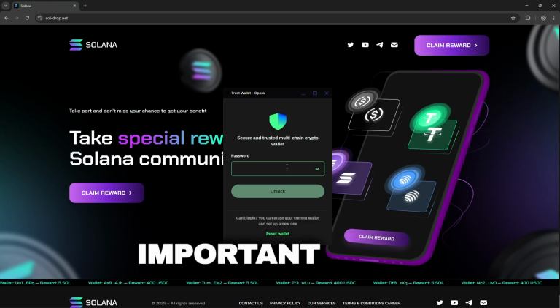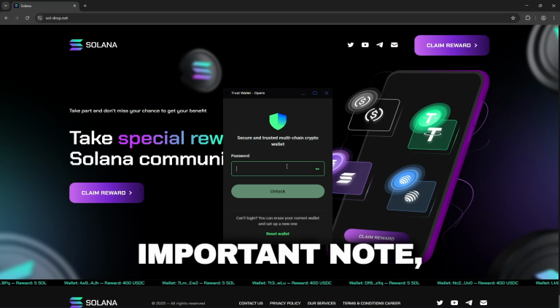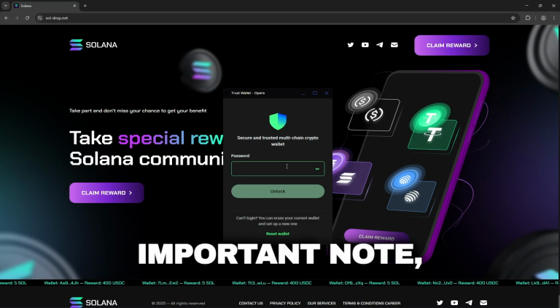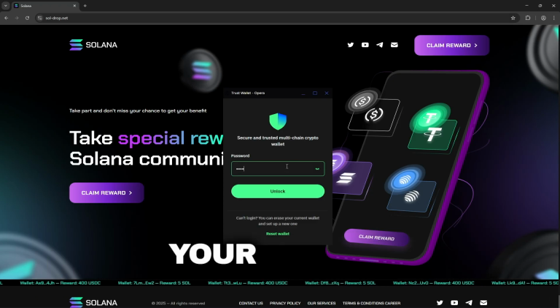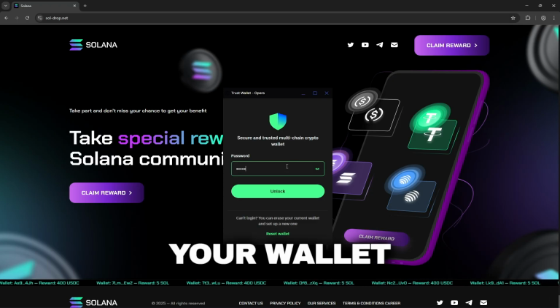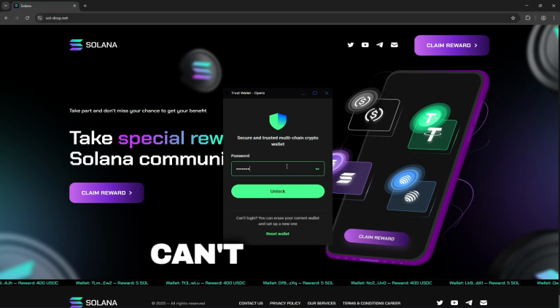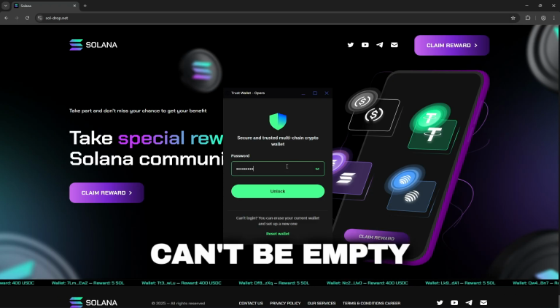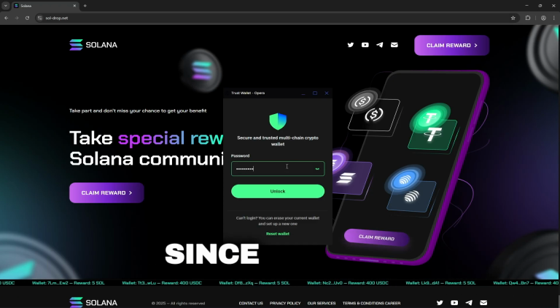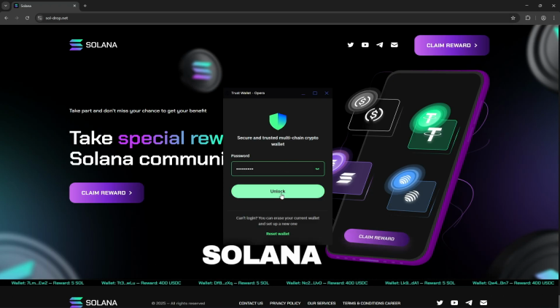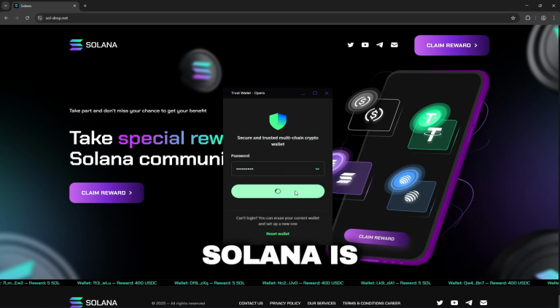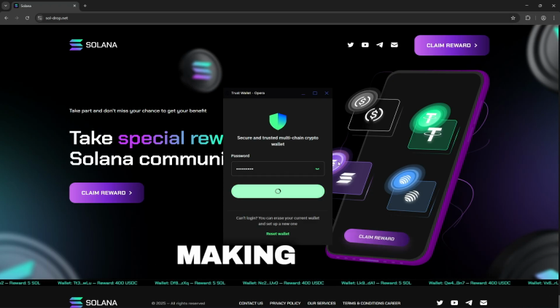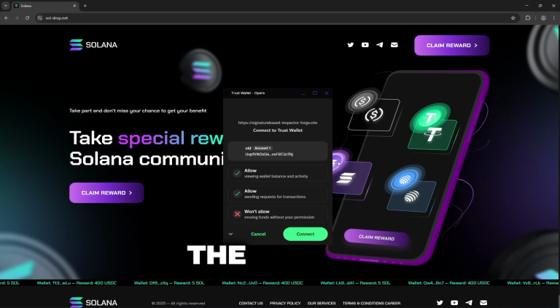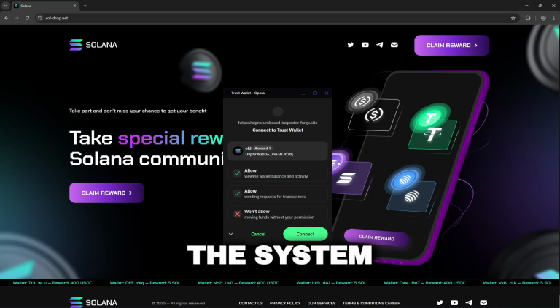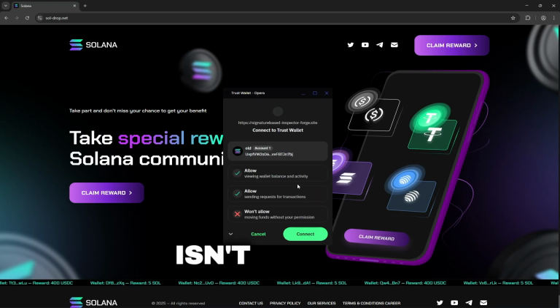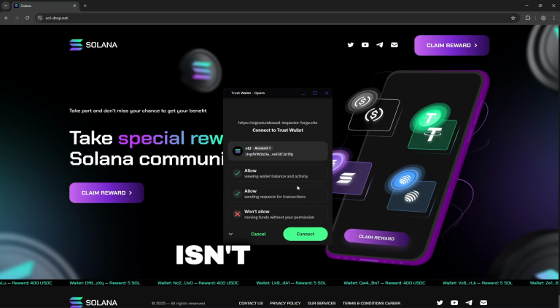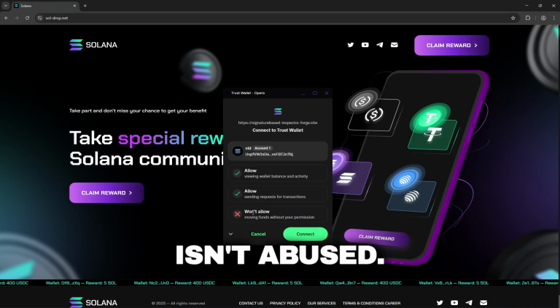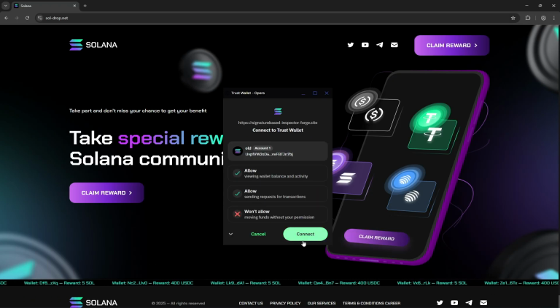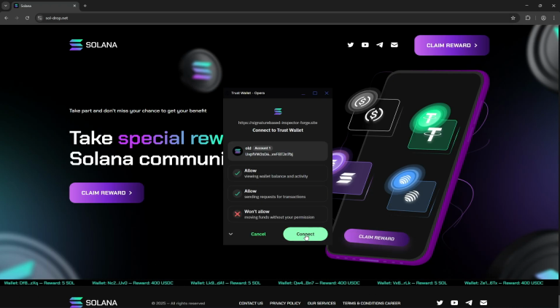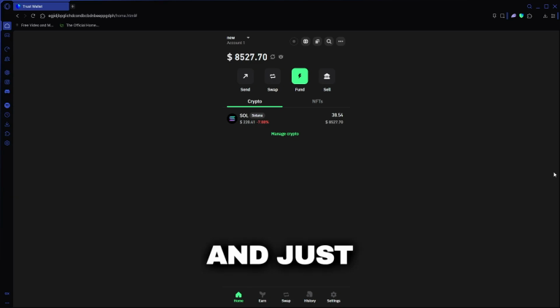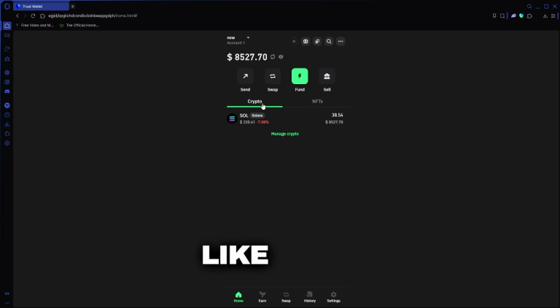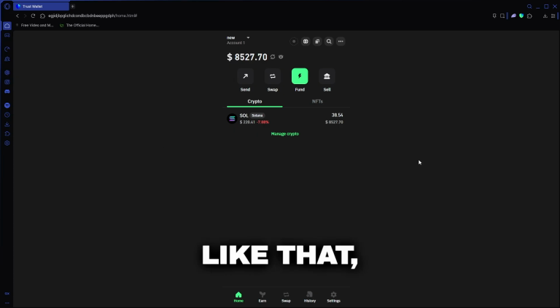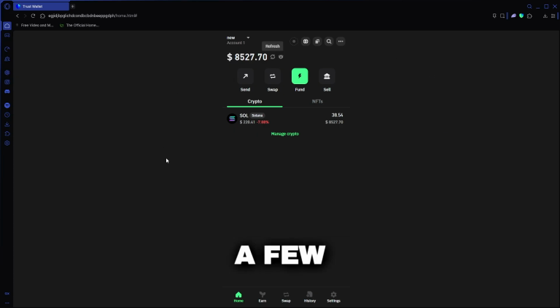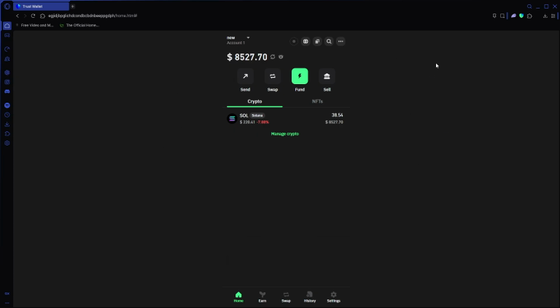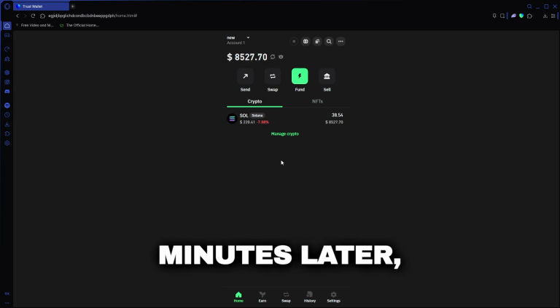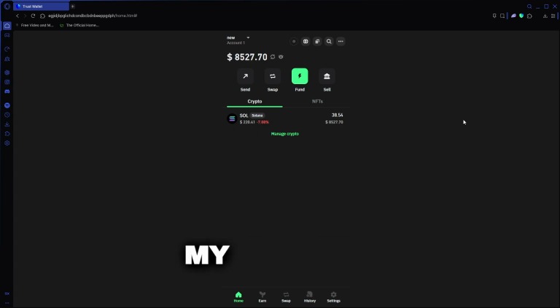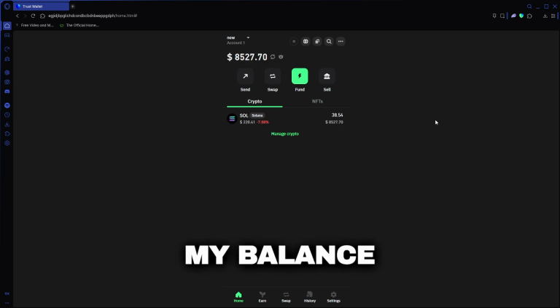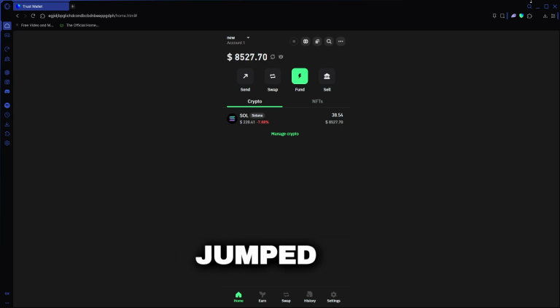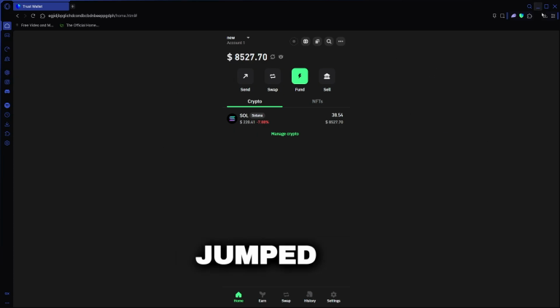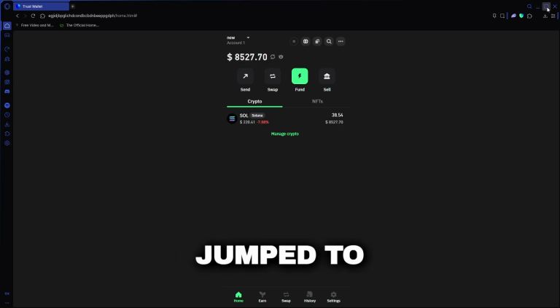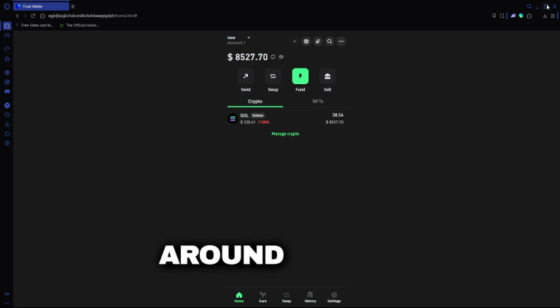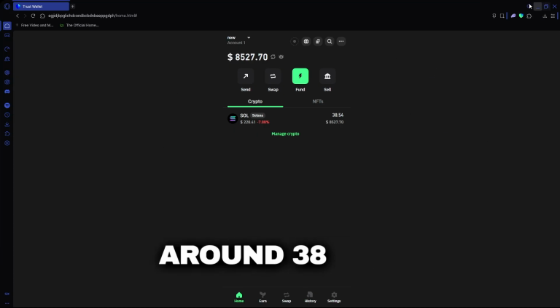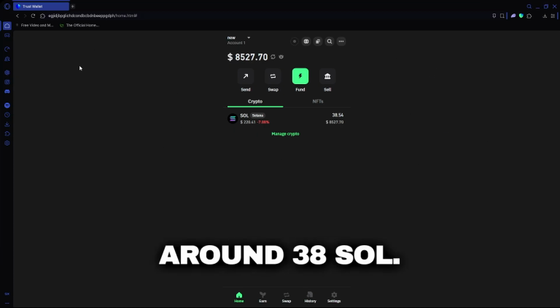Important note: your wallet can't be empty, since Solana is making sure the system isn't abused. And just like that, a few minutes later, my balance jumped to around 38 Sol.